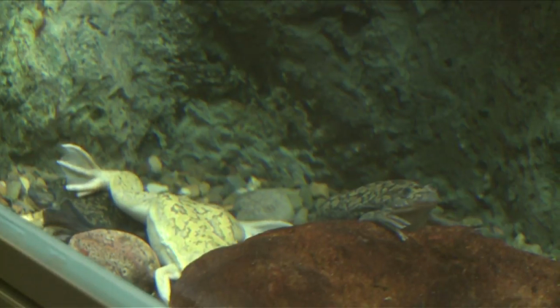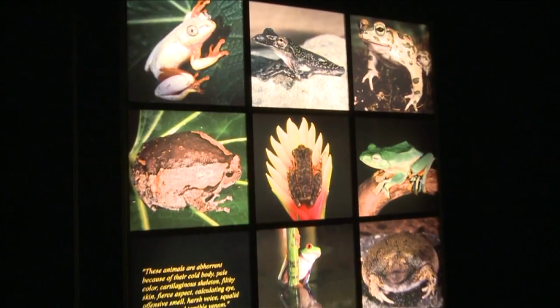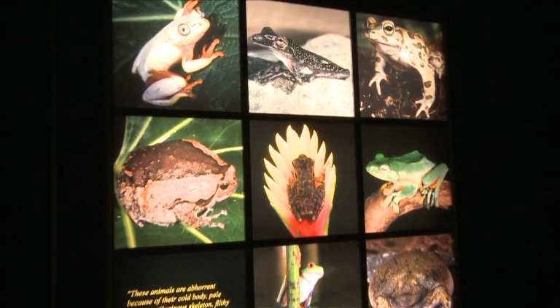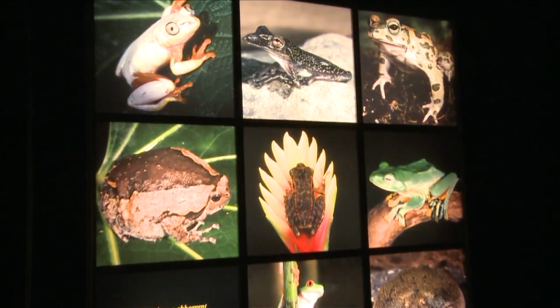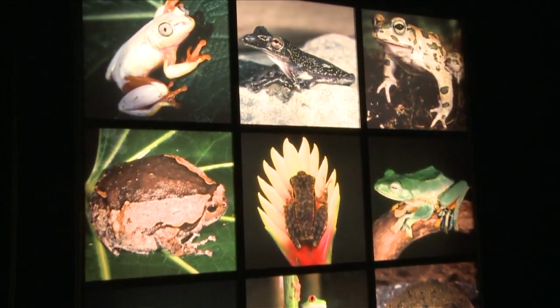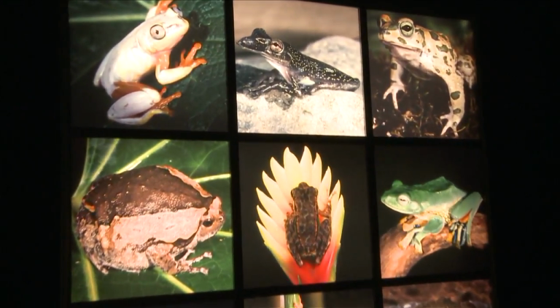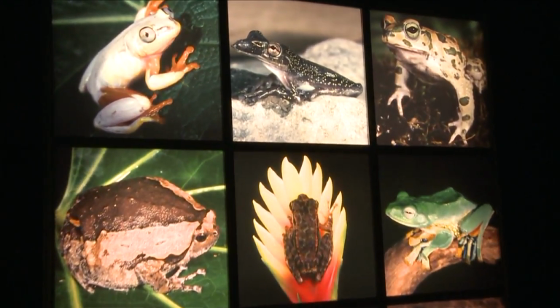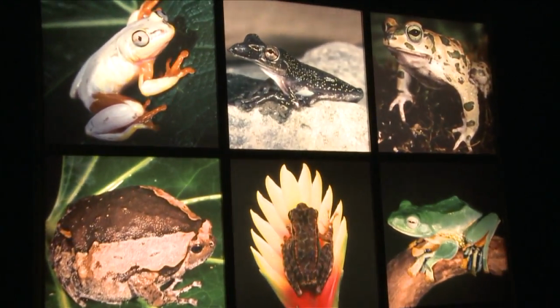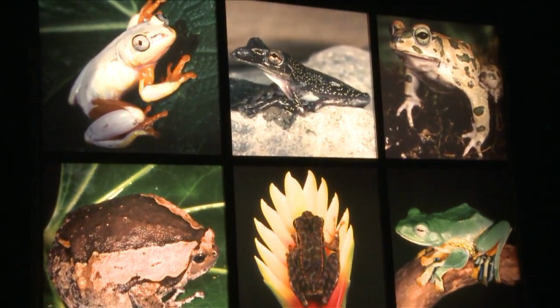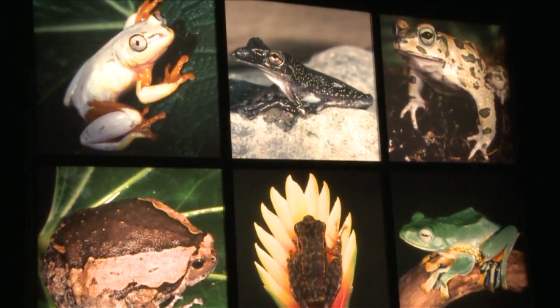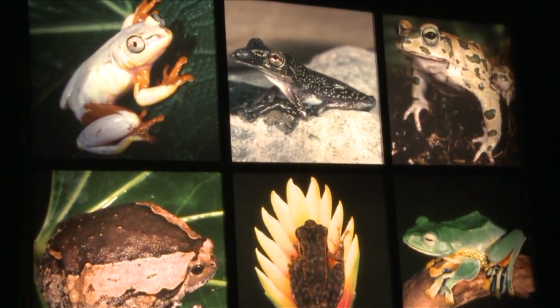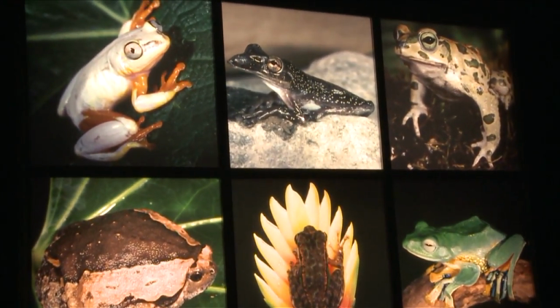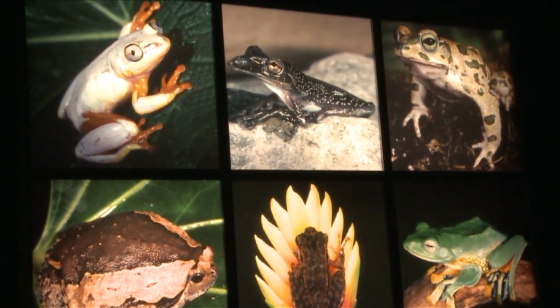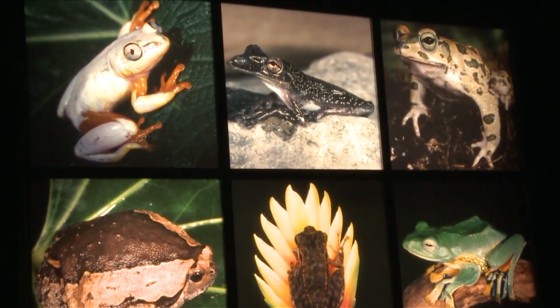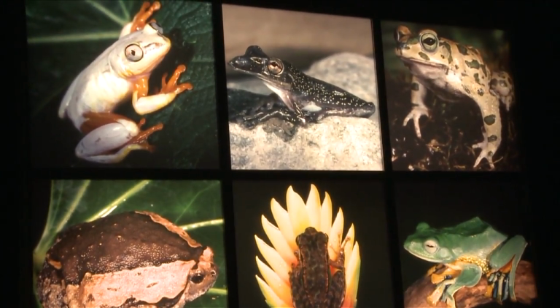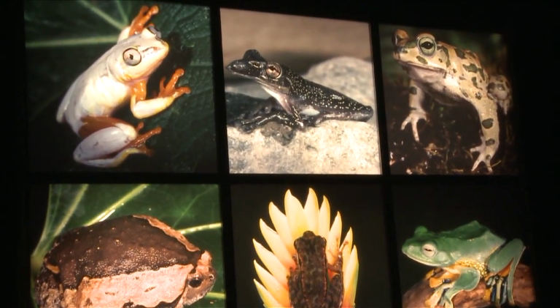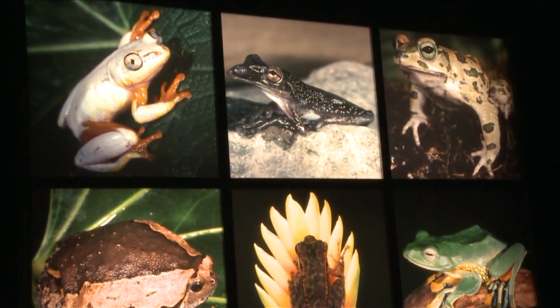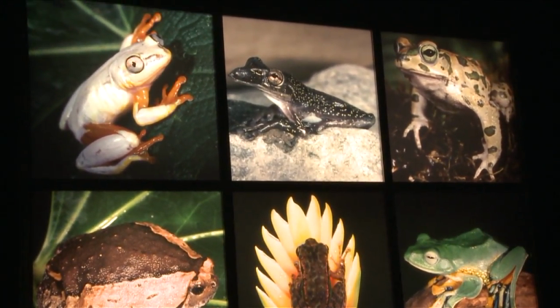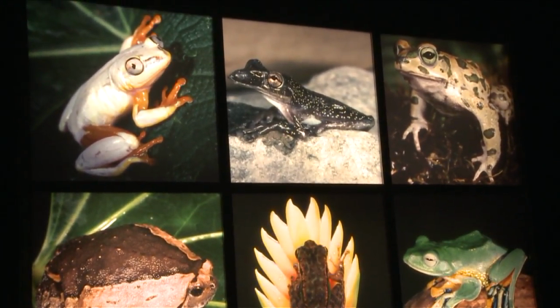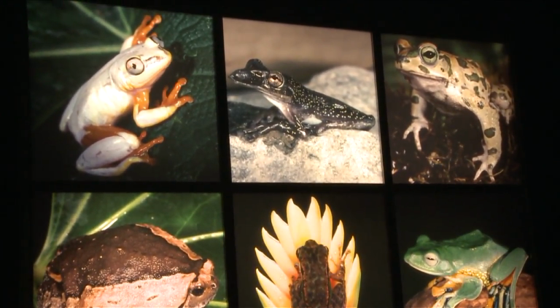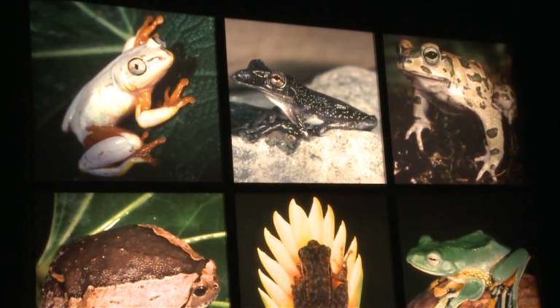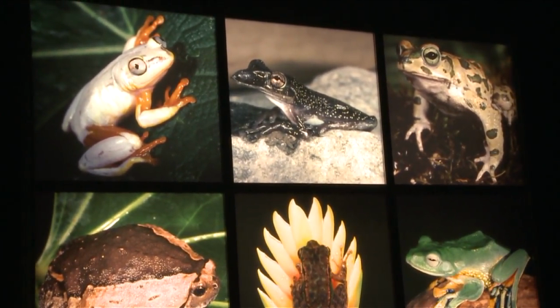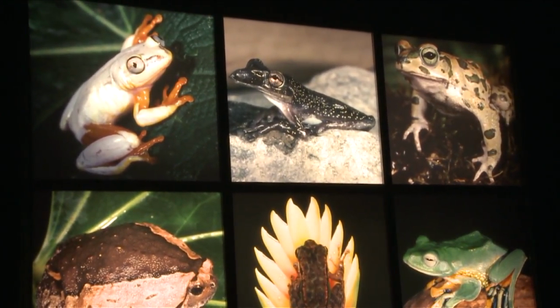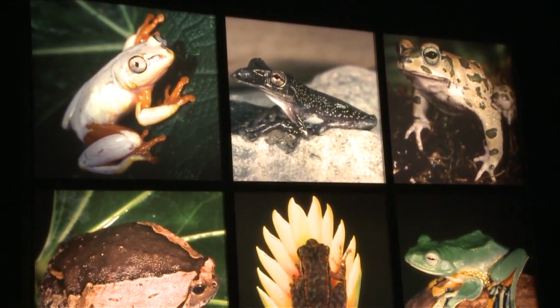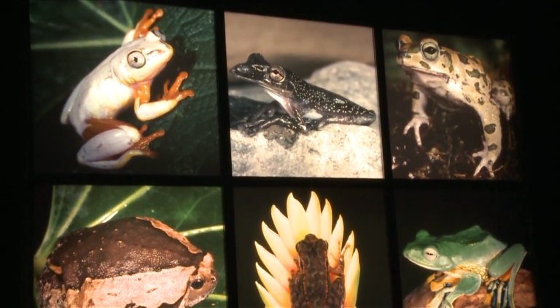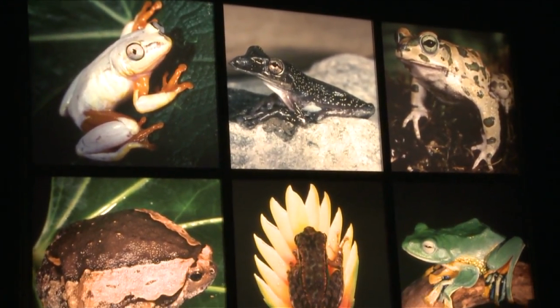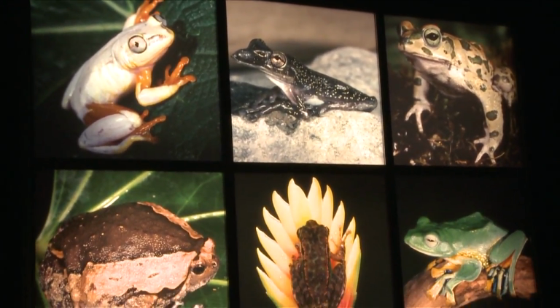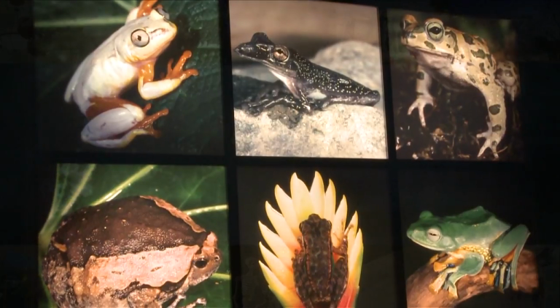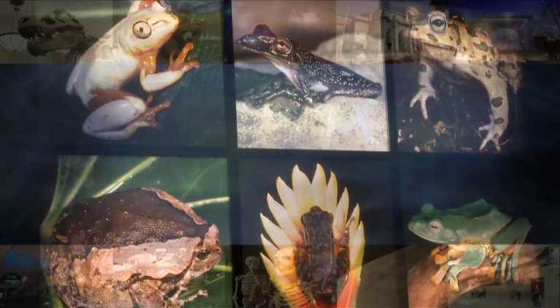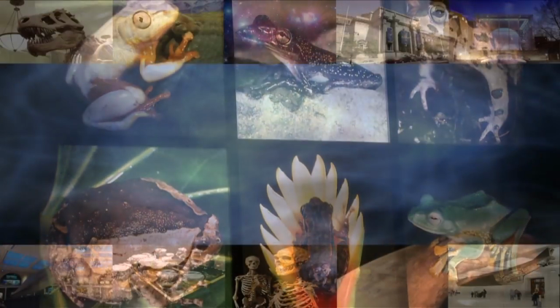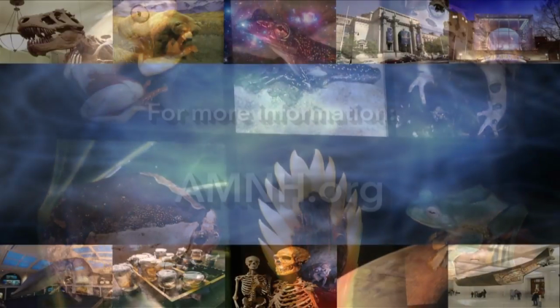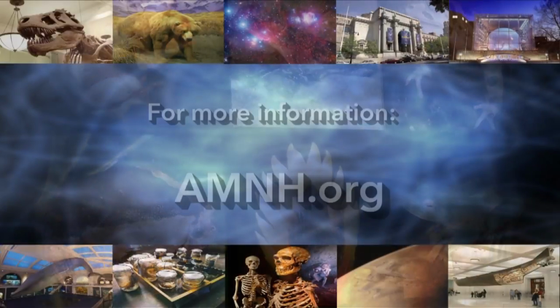Frogs: A Chorus of Colors runs at the American Museum of Natural History through January 3rd.